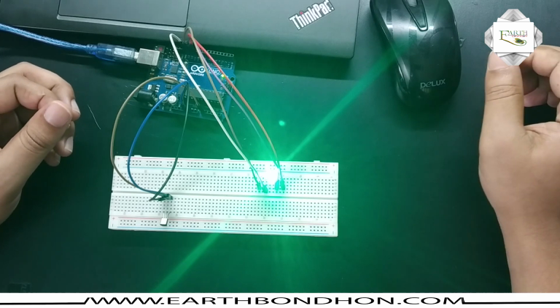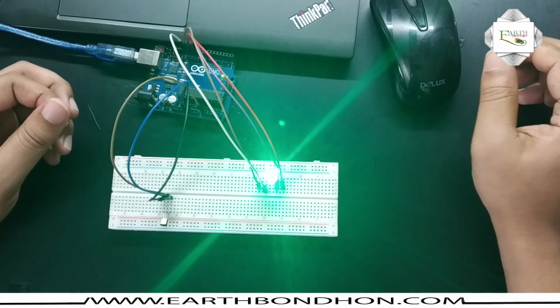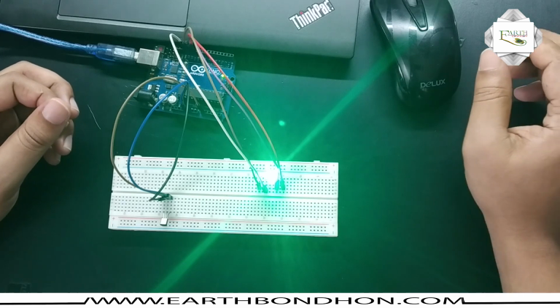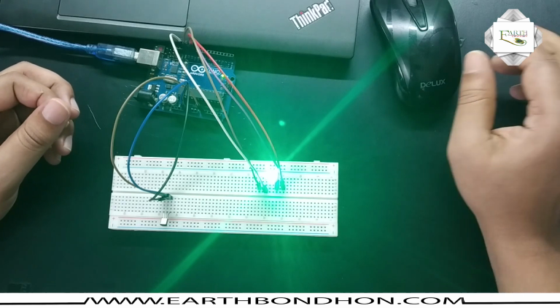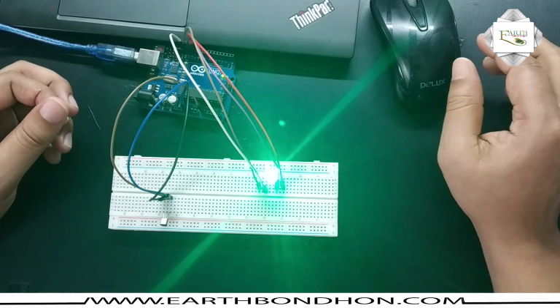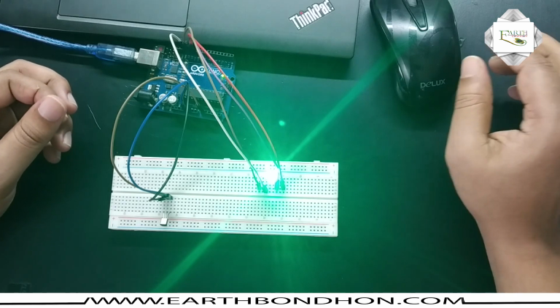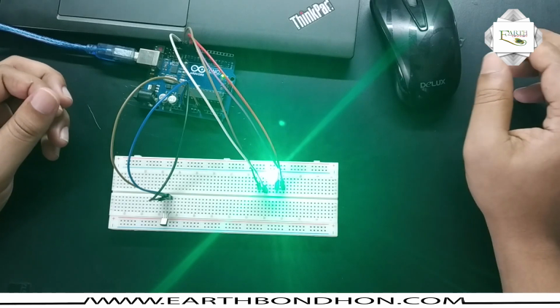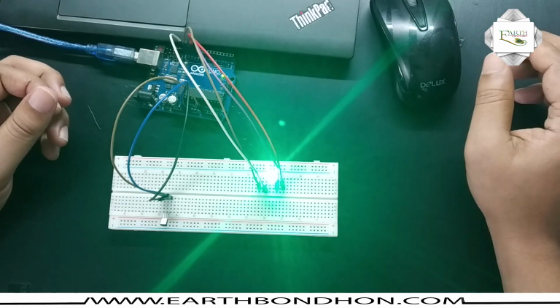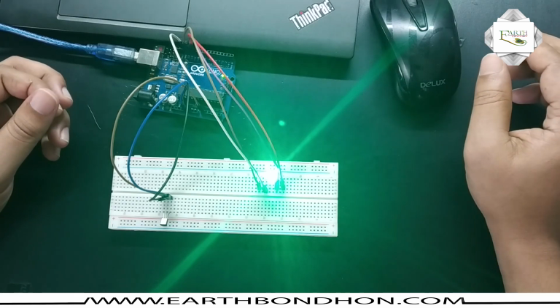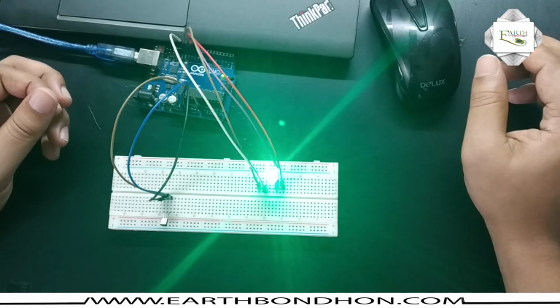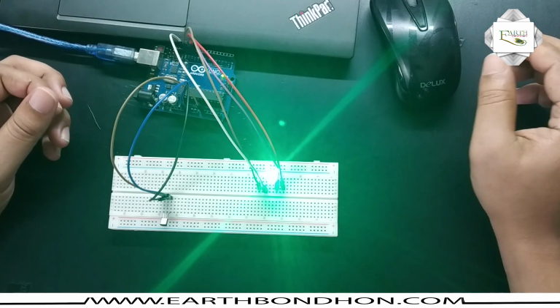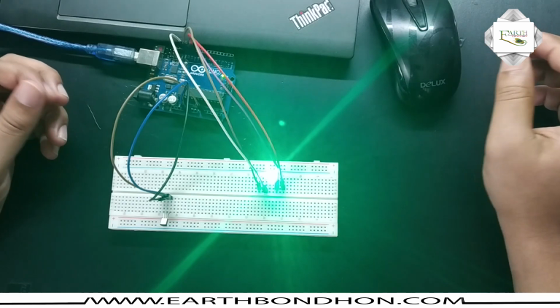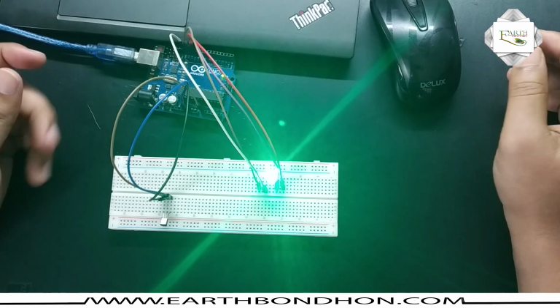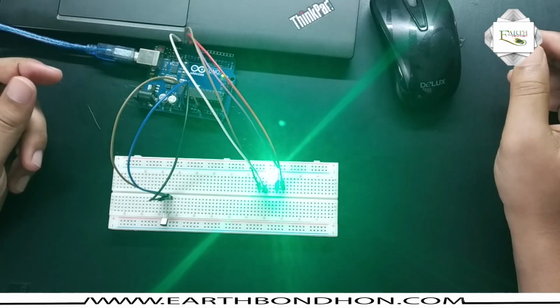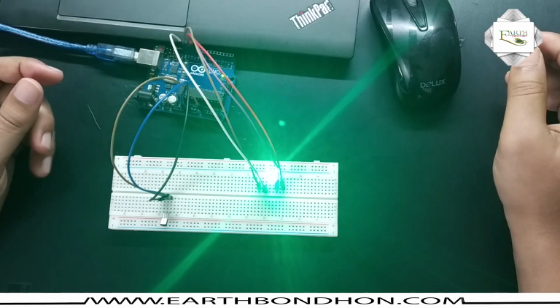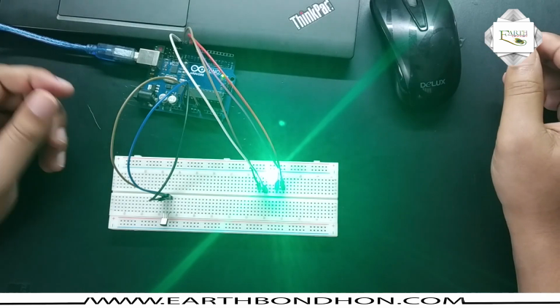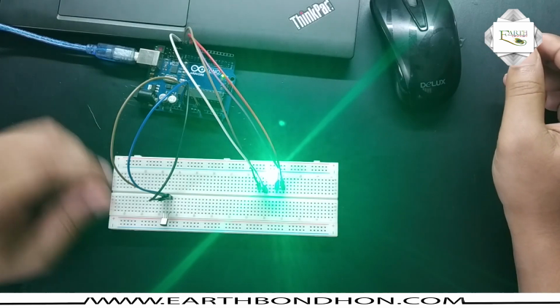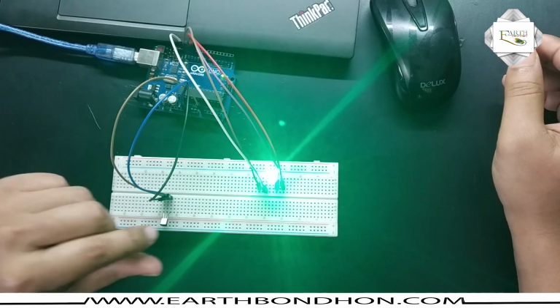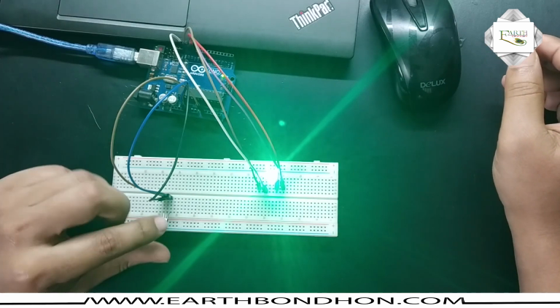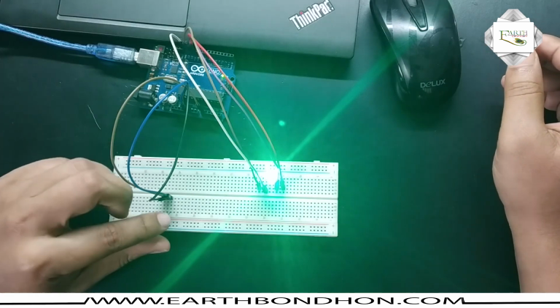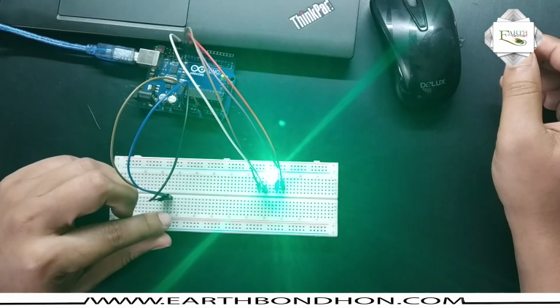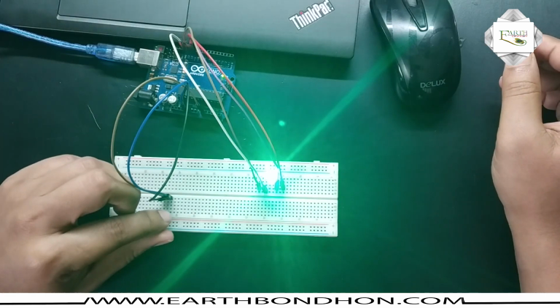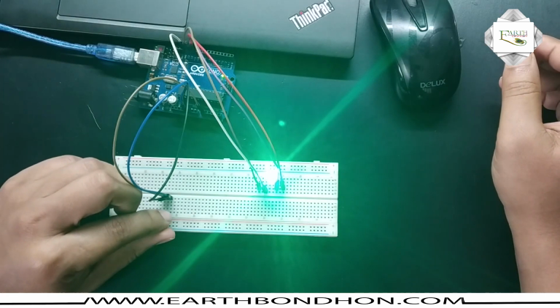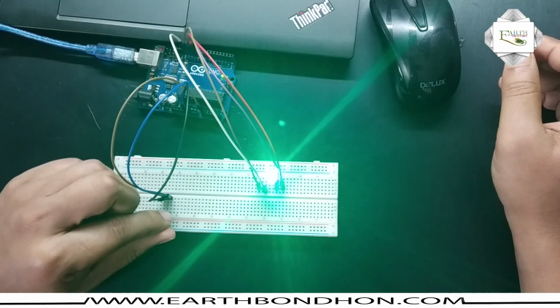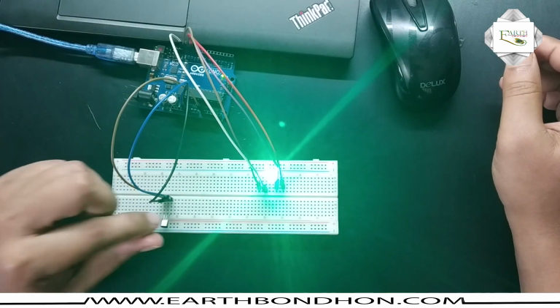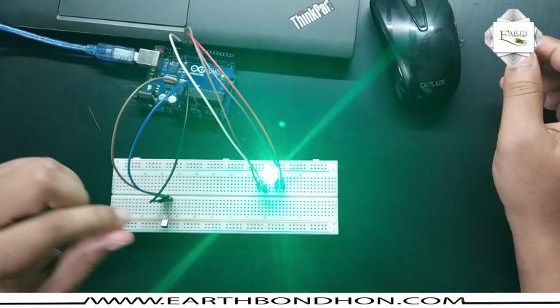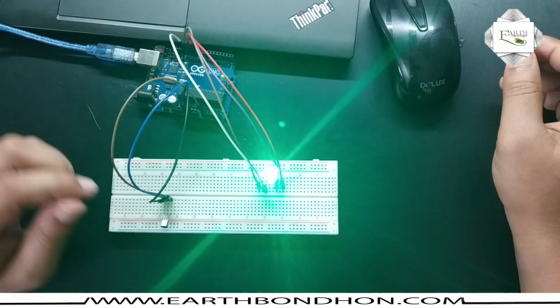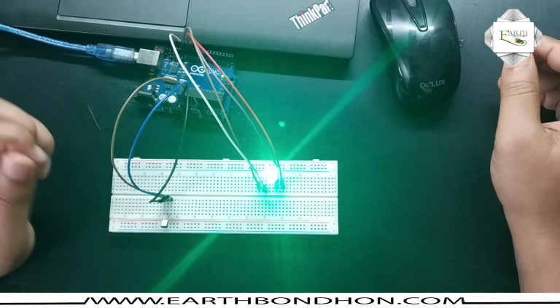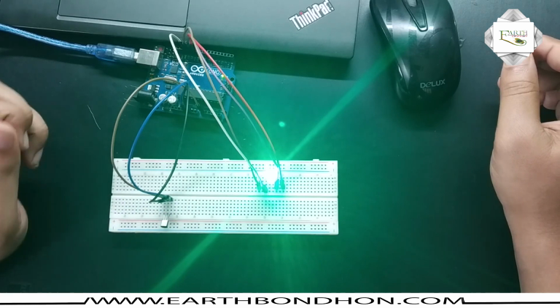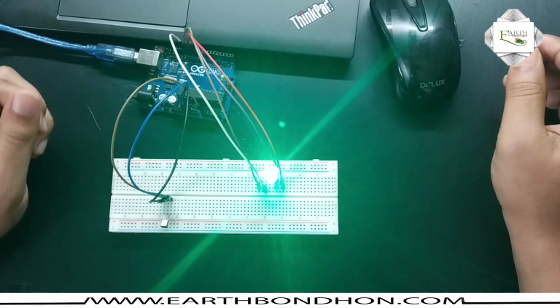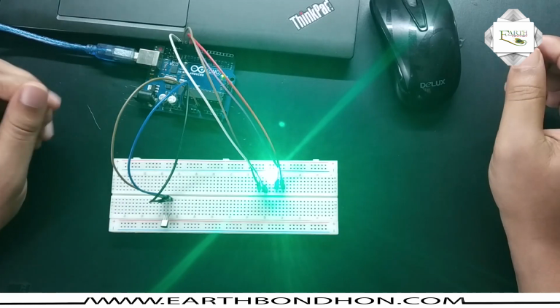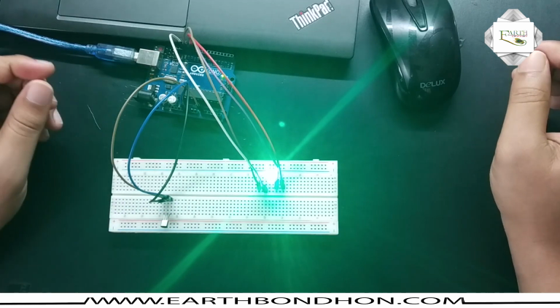Okay, now the color is green — that means the sensor is at normal temperature.